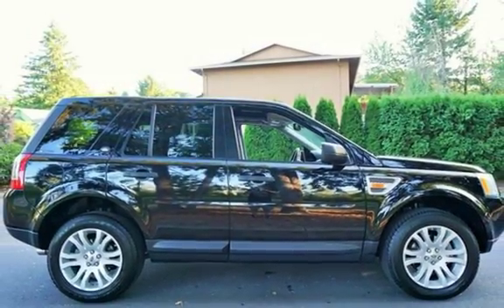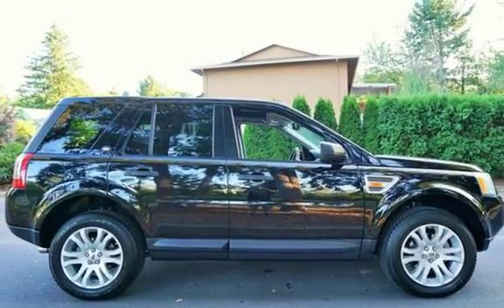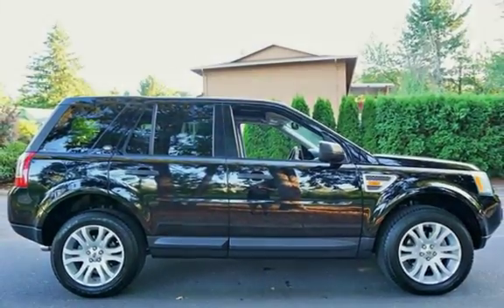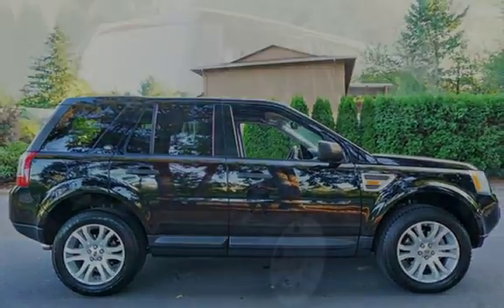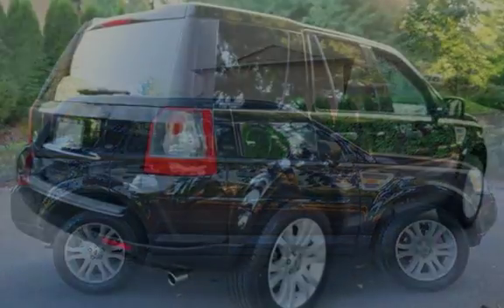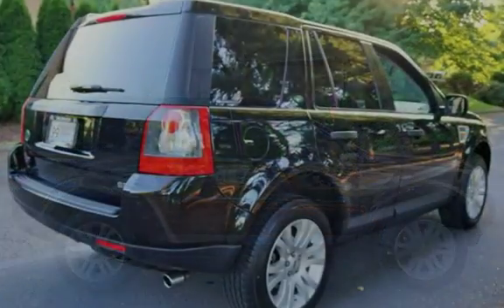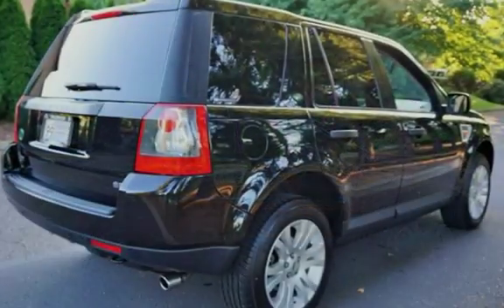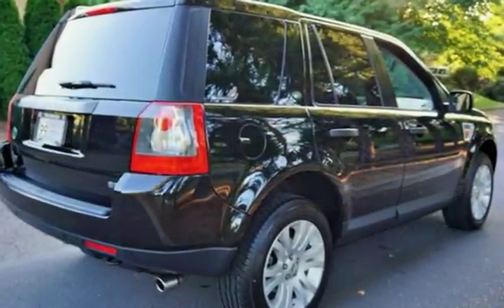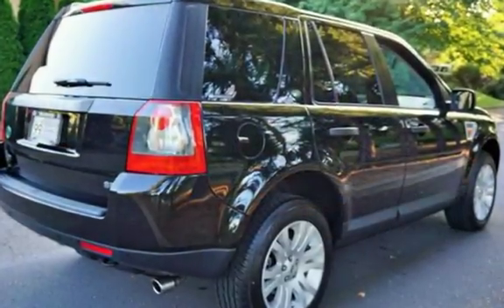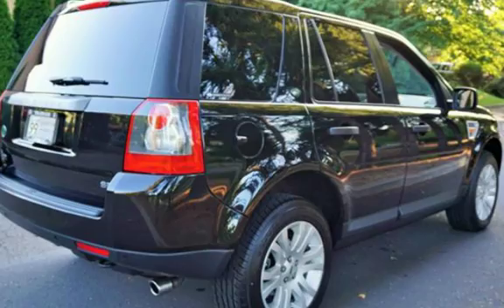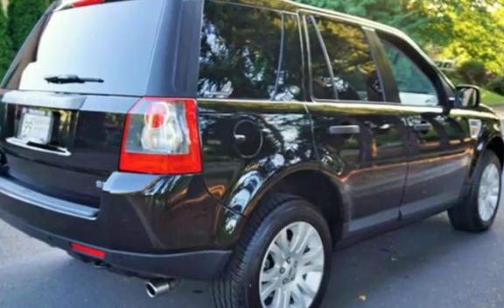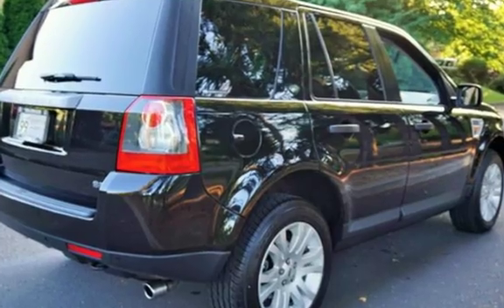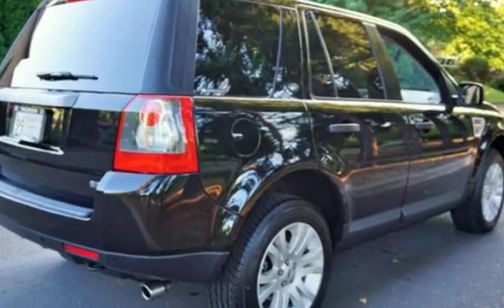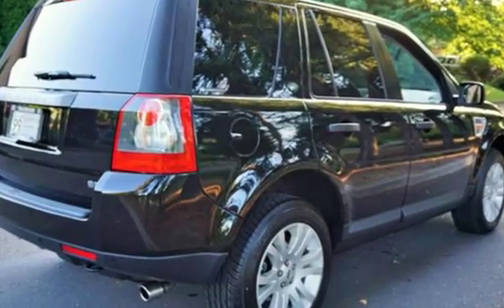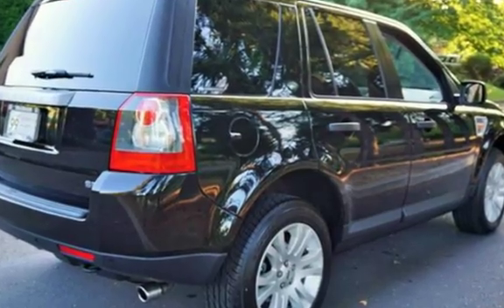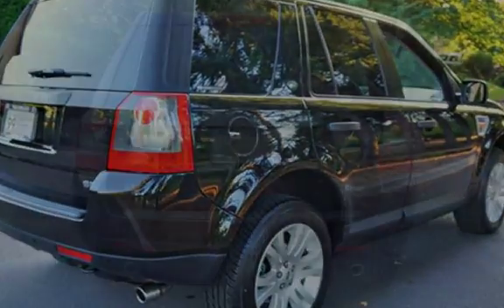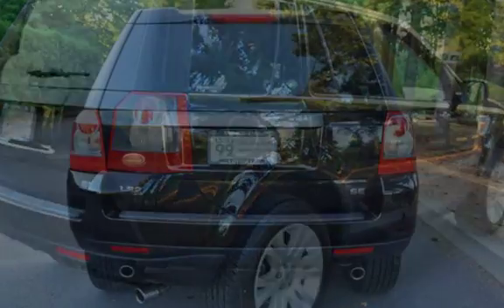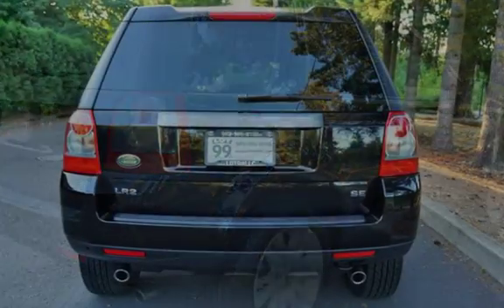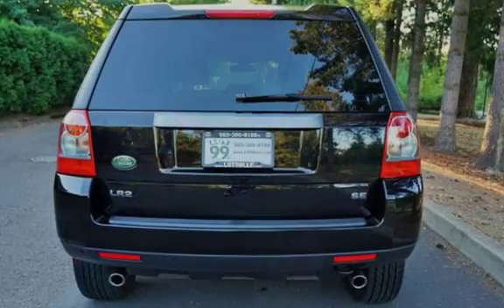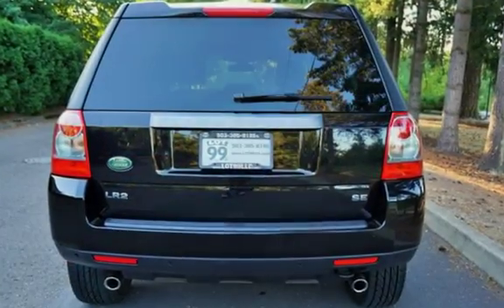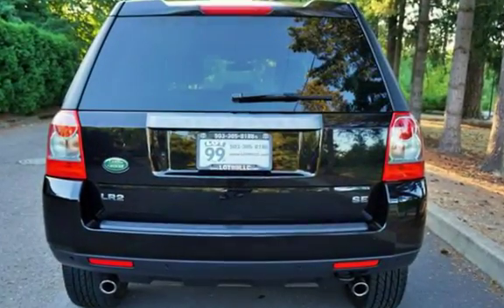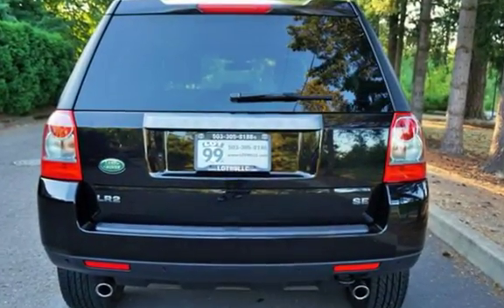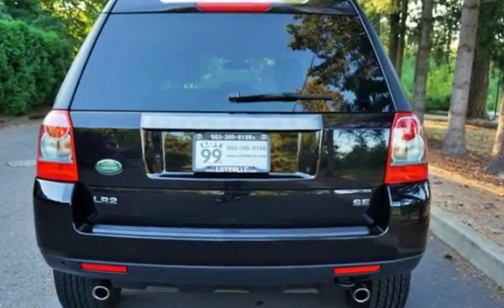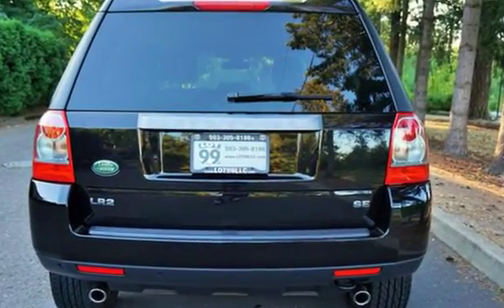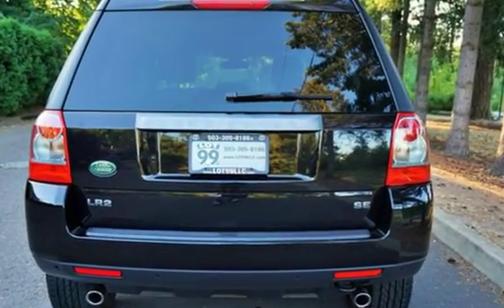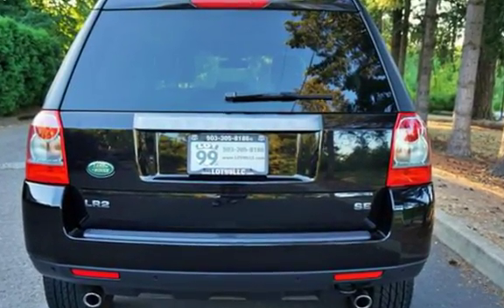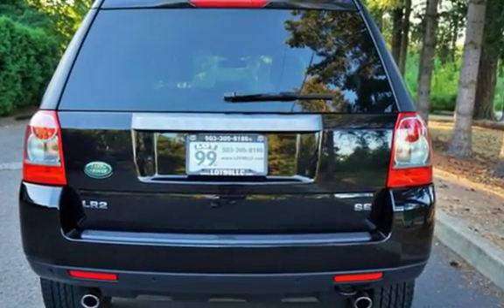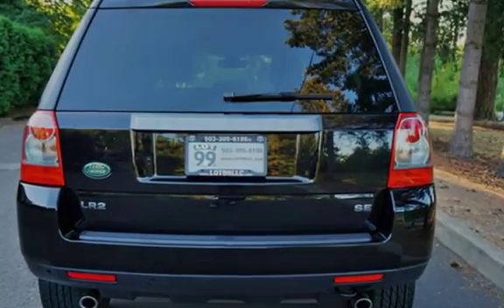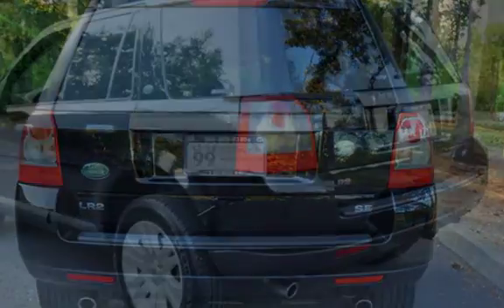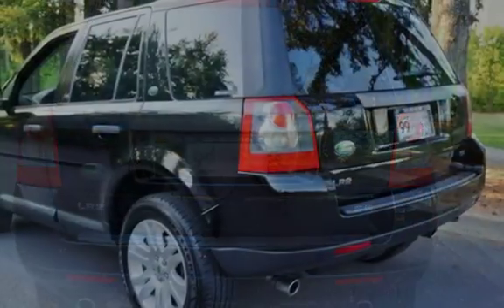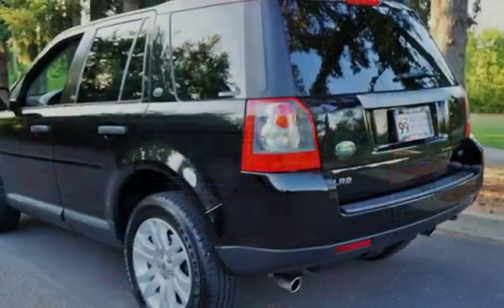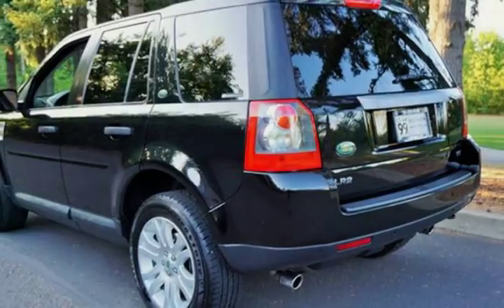This four-door SUV has a six-cylinder, 3.2-liter i6 engine, with all-wheel drive, and an automatic transmission.